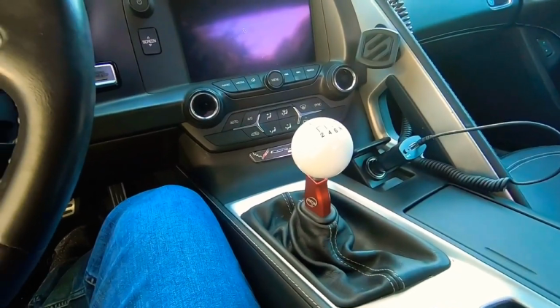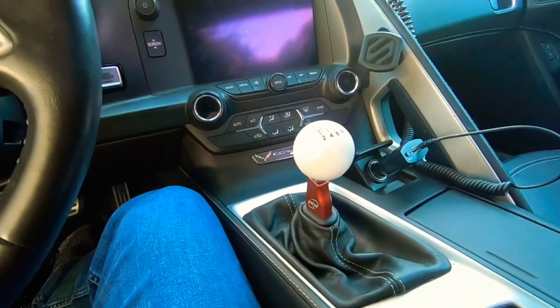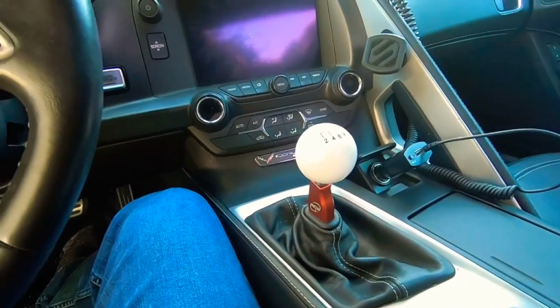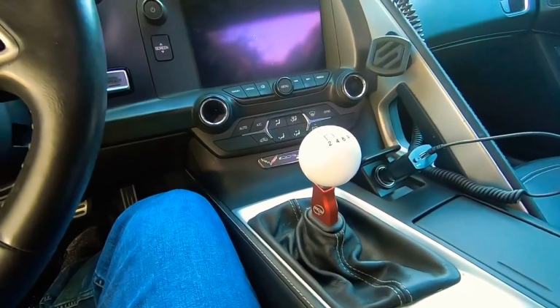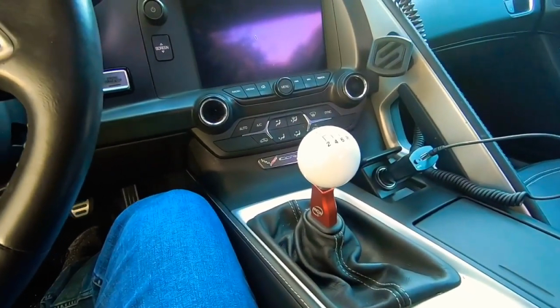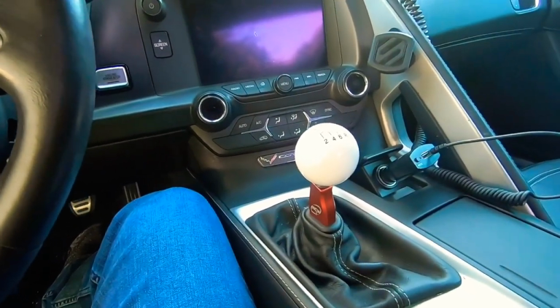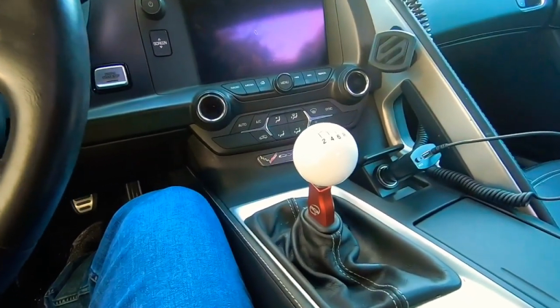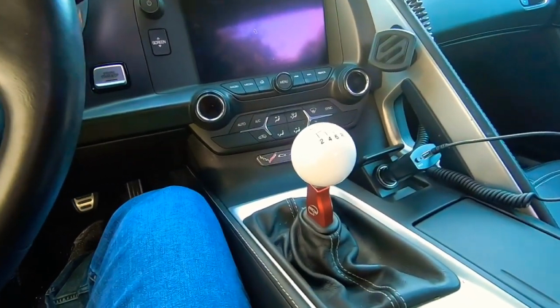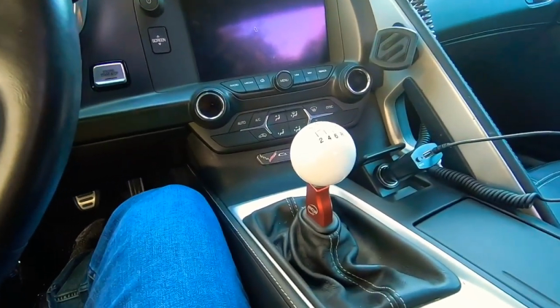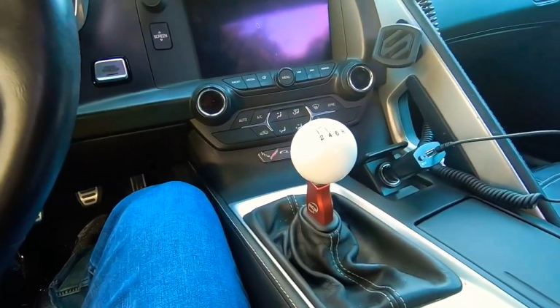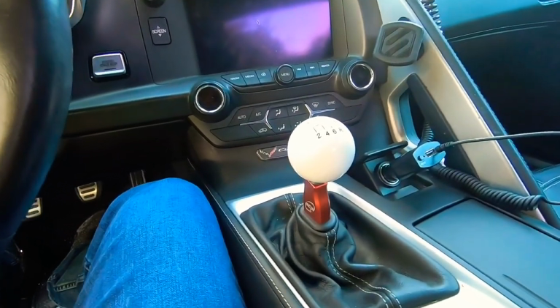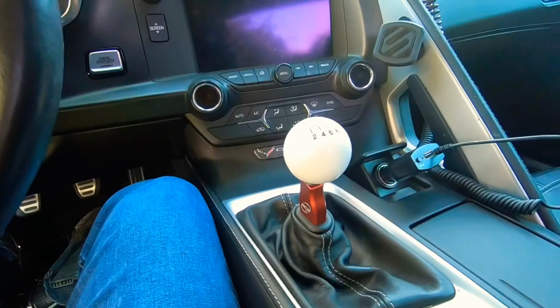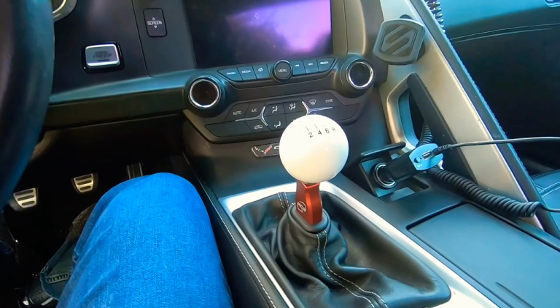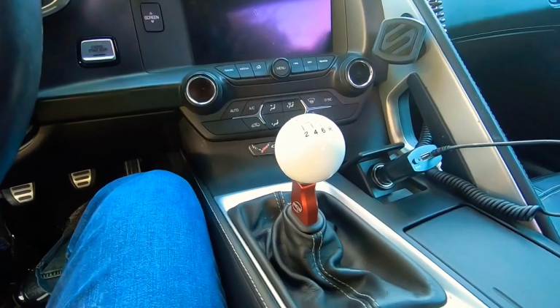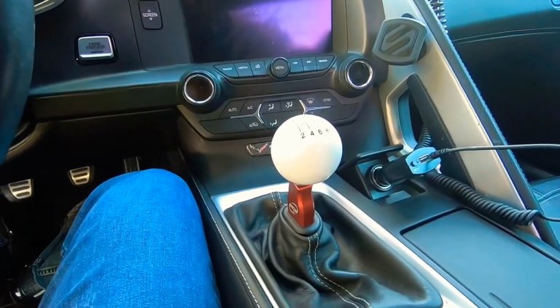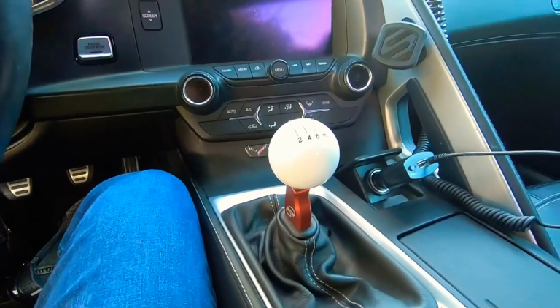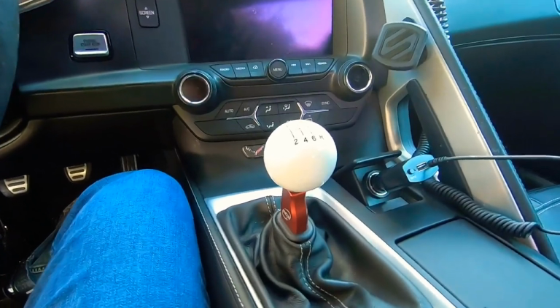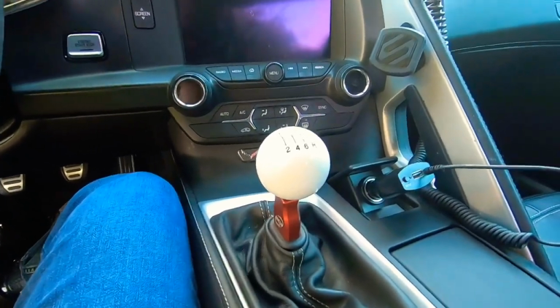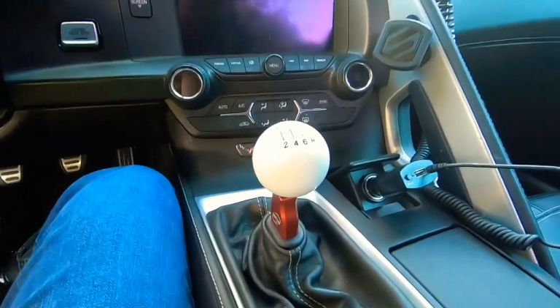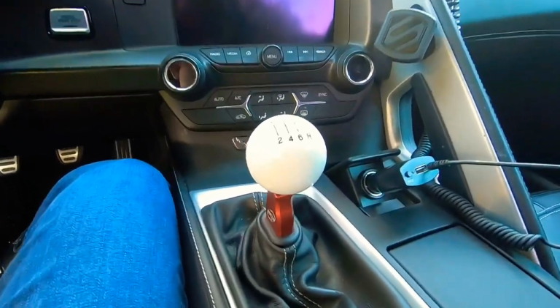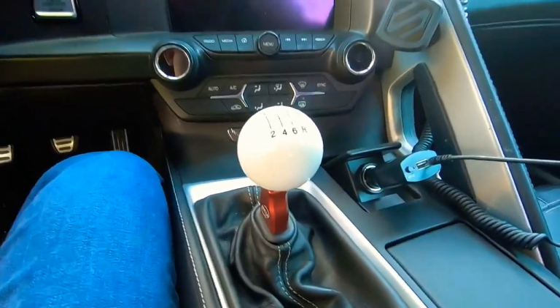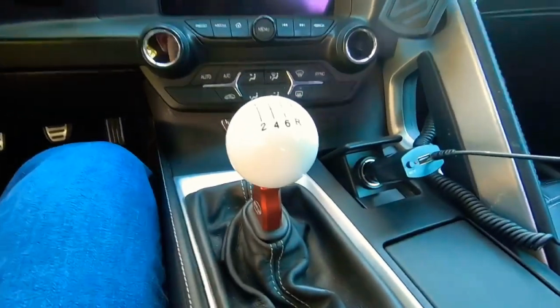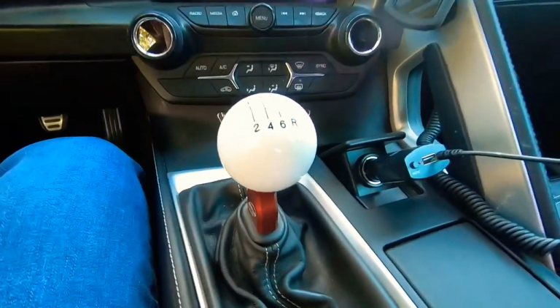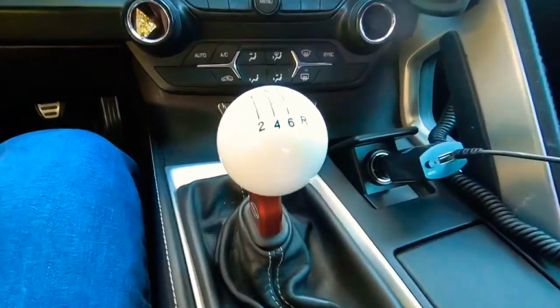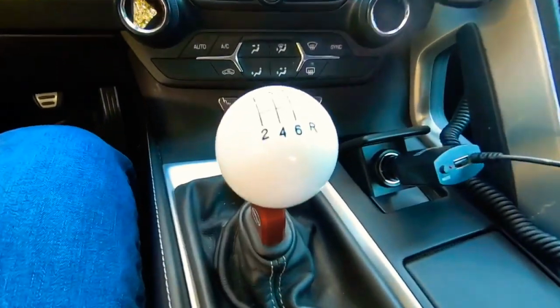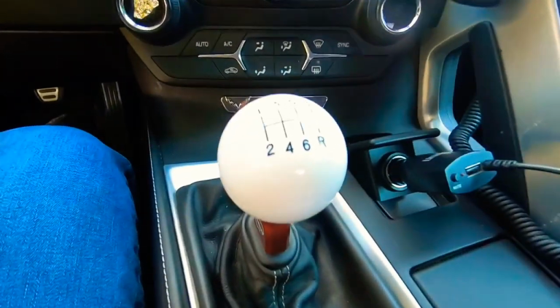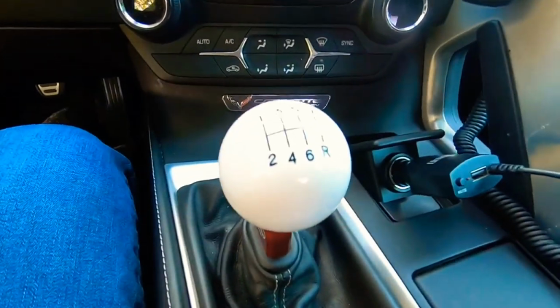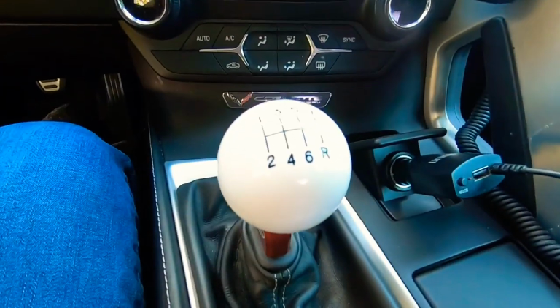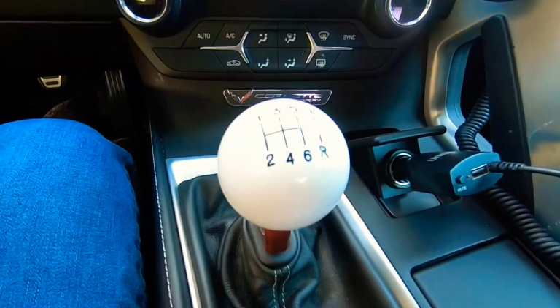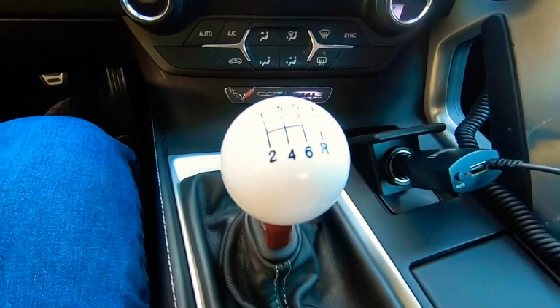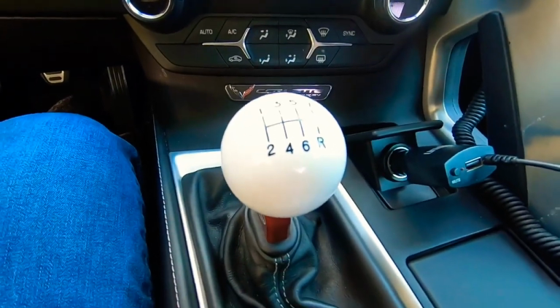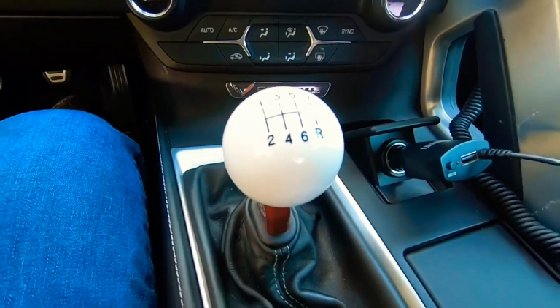If you have a manual transmission, trust me, this is going to be one of the must-have mods that you're going to have to have on your car.